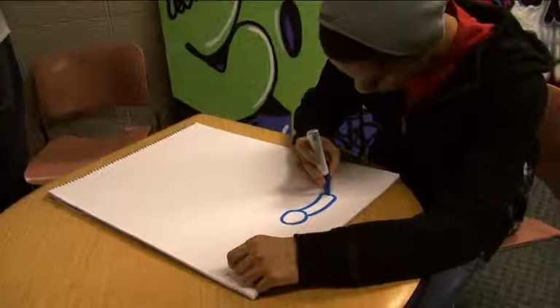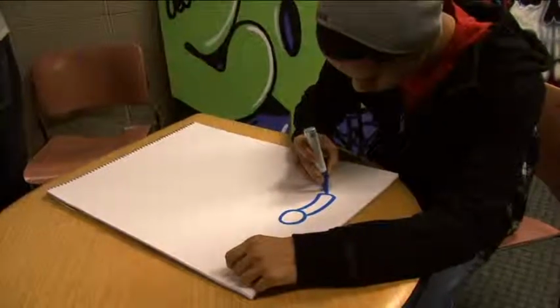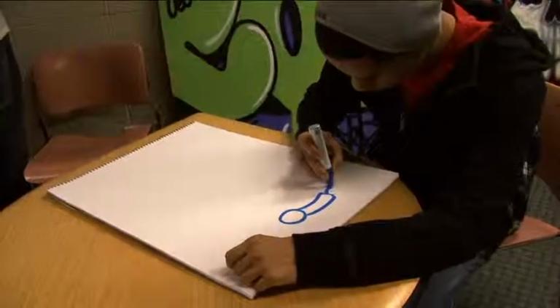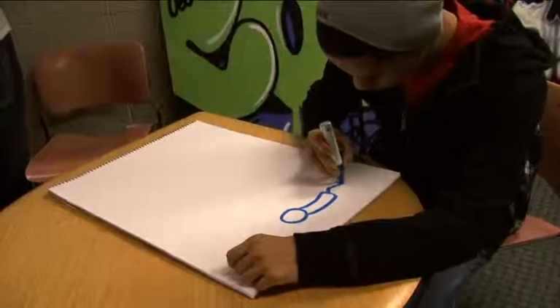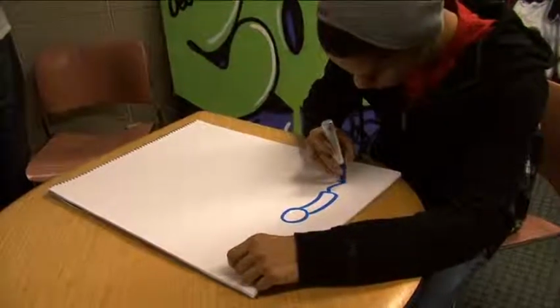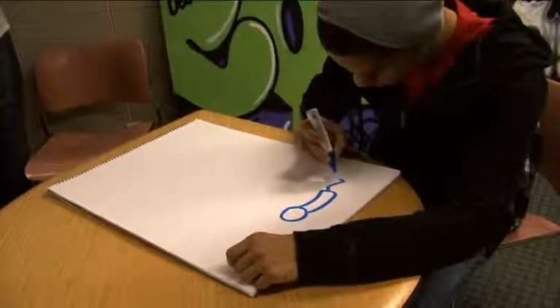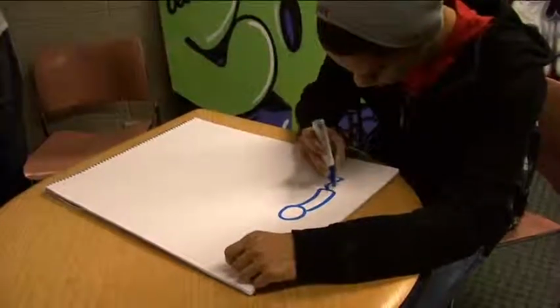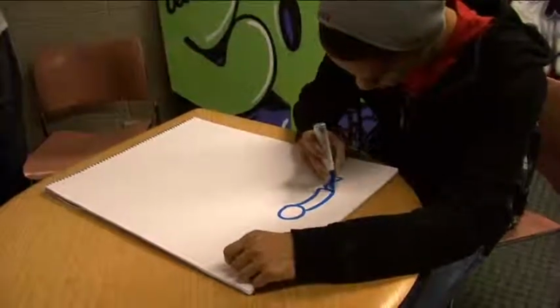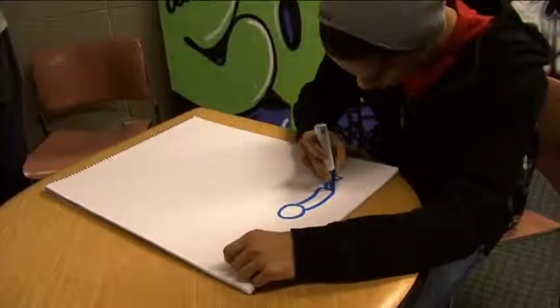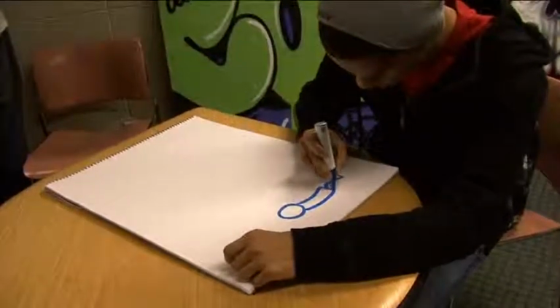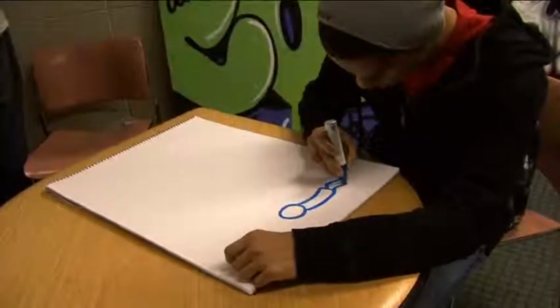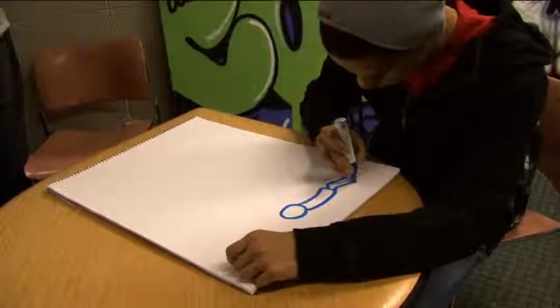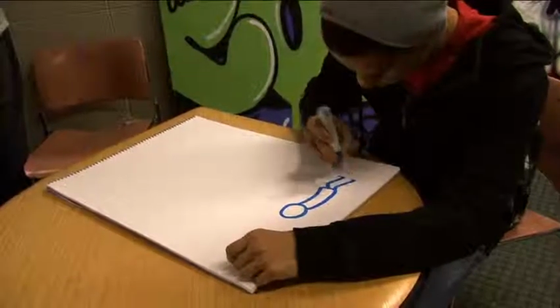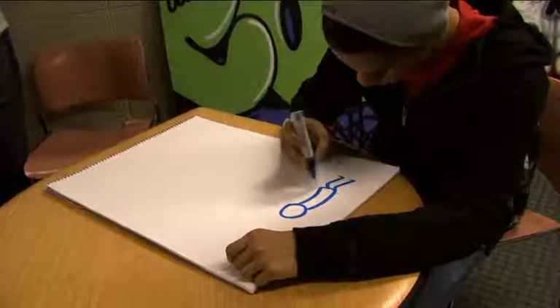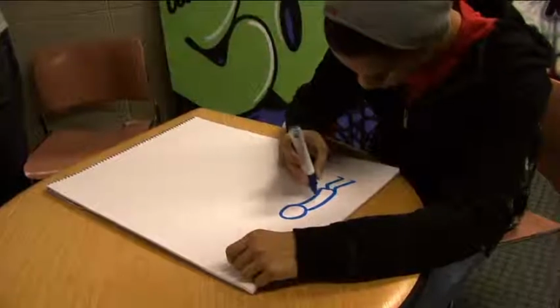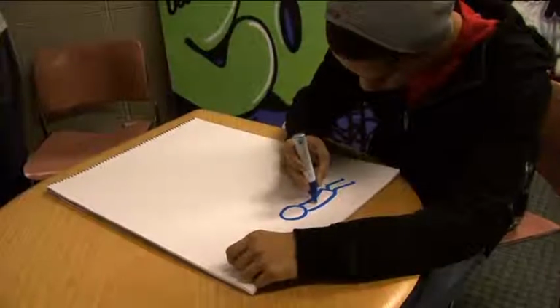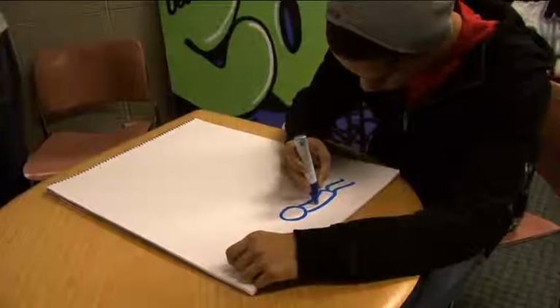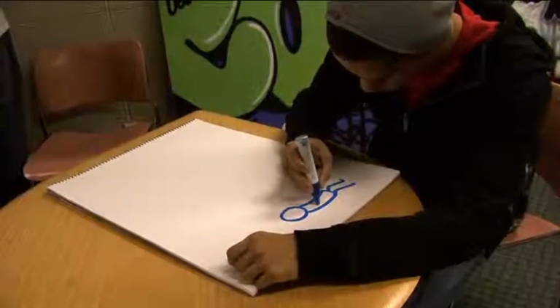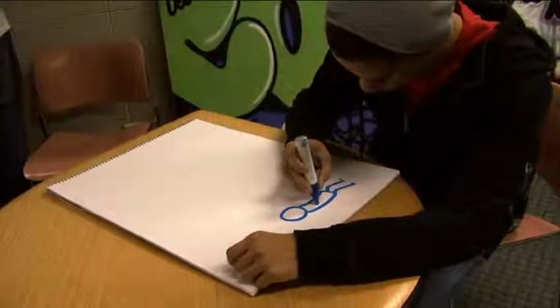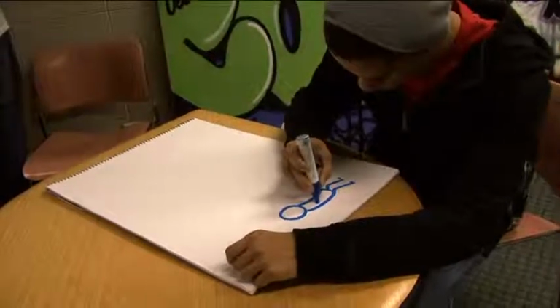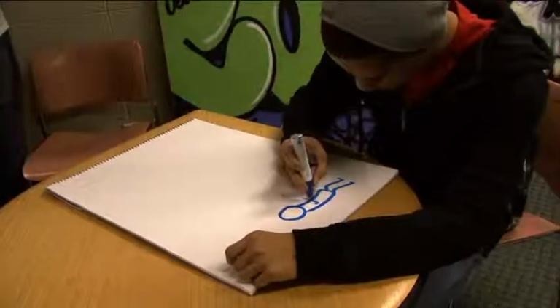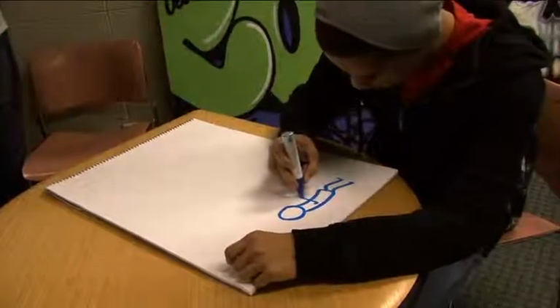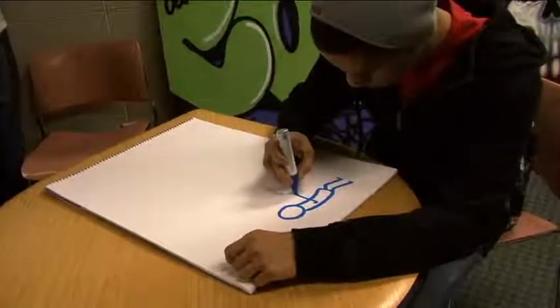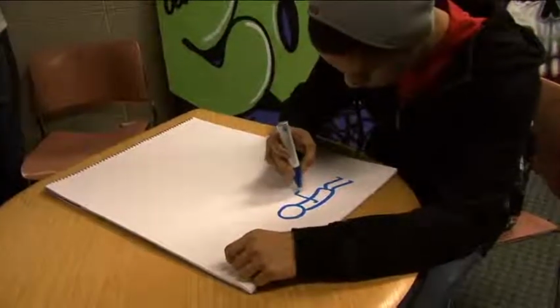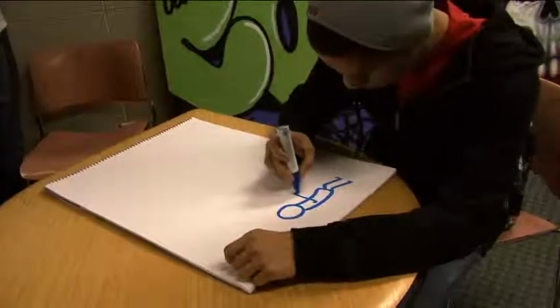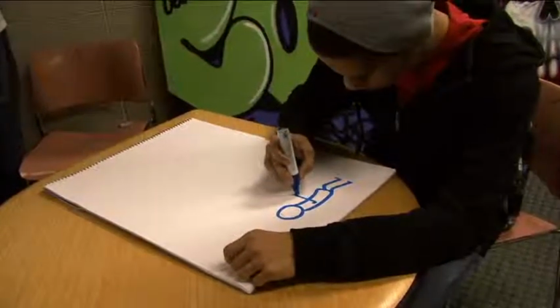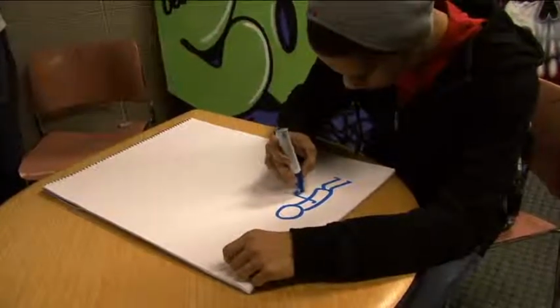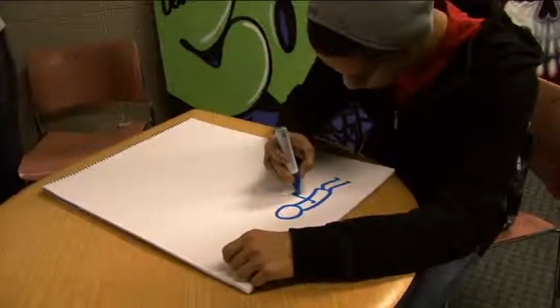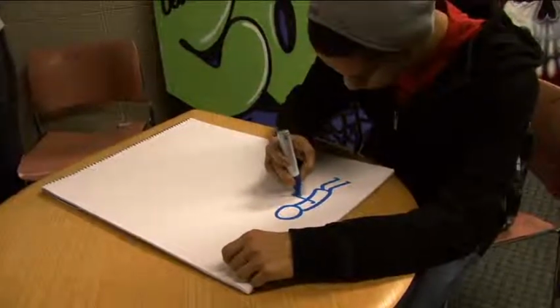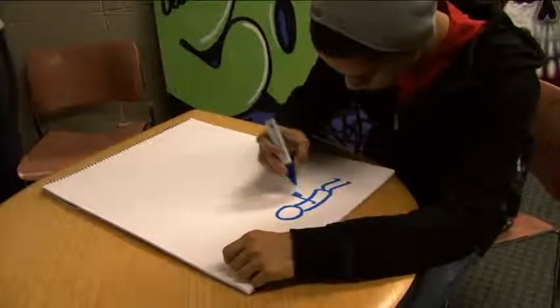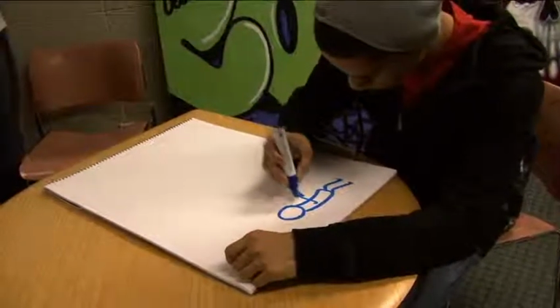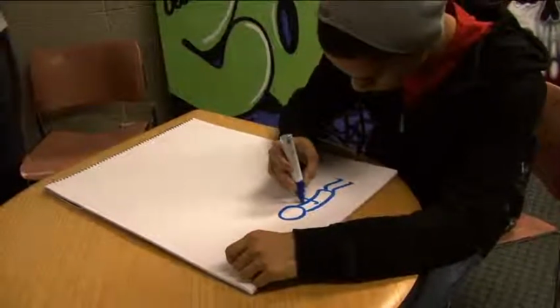So between the pads, the rolls, and the sketchbooks, being able to use spray paint on them is a huge plus for the artists that we work with and for us in general.